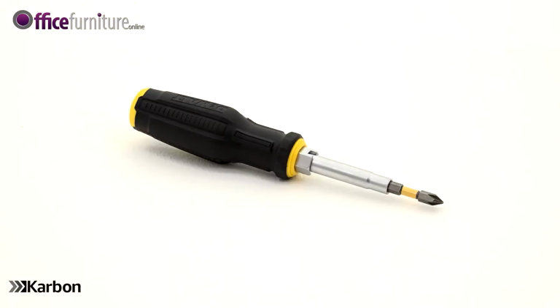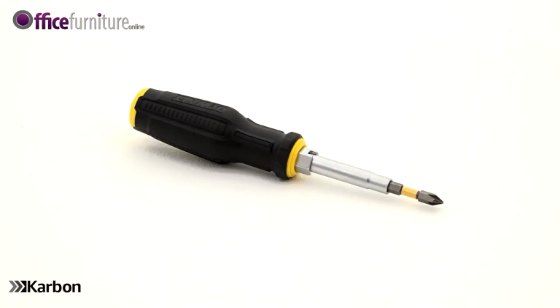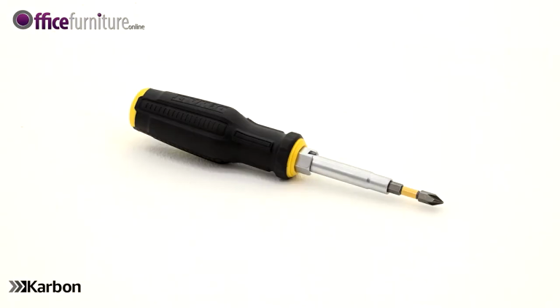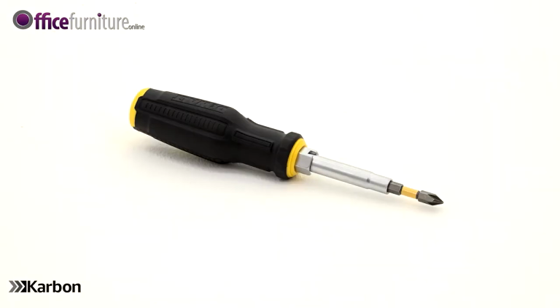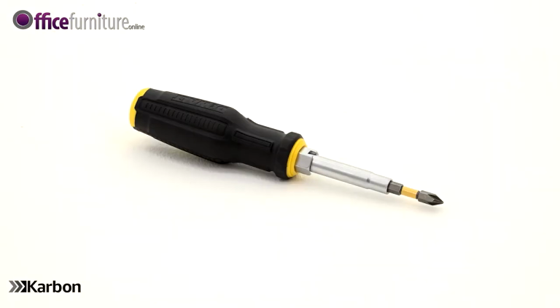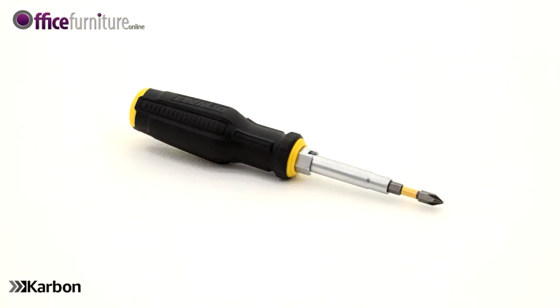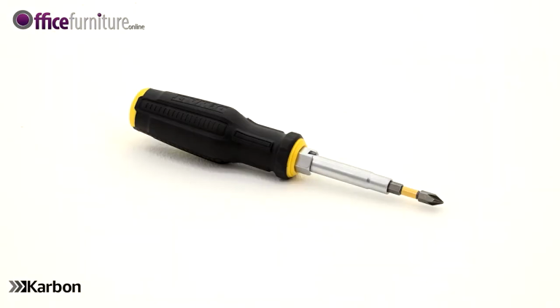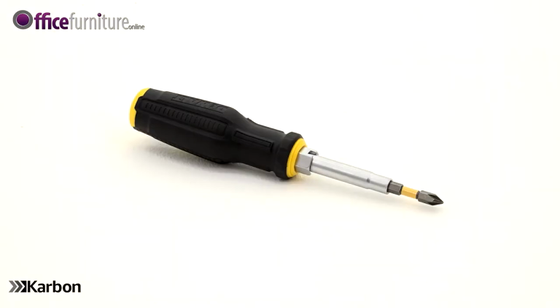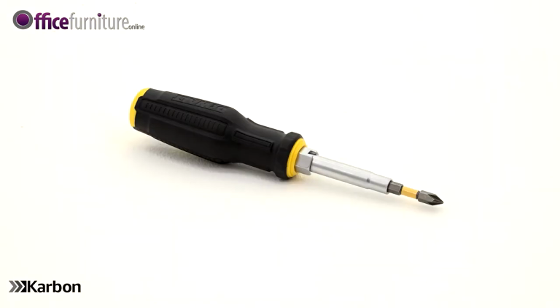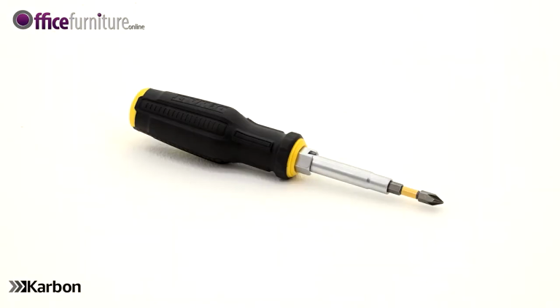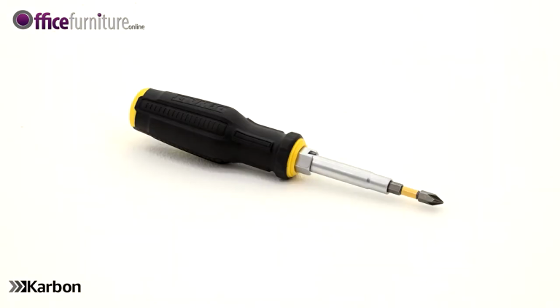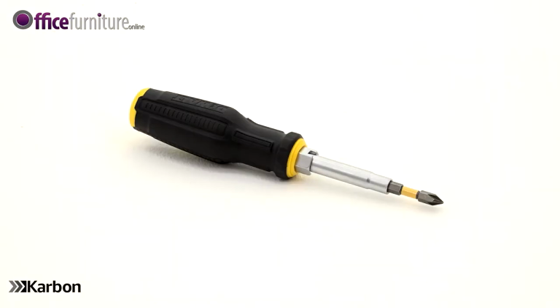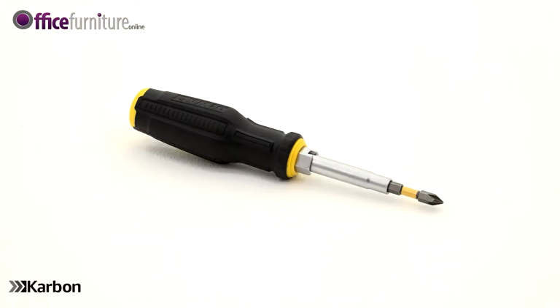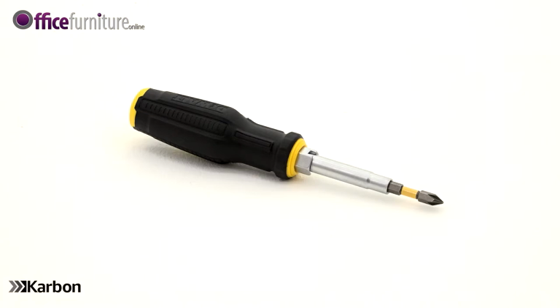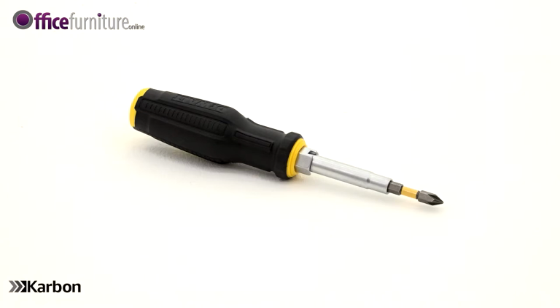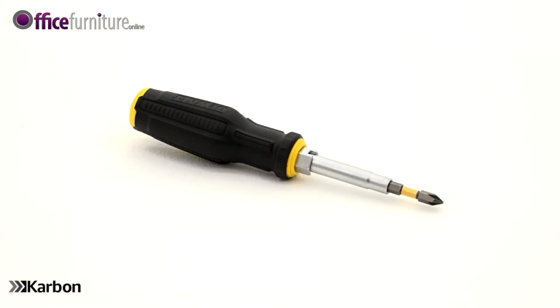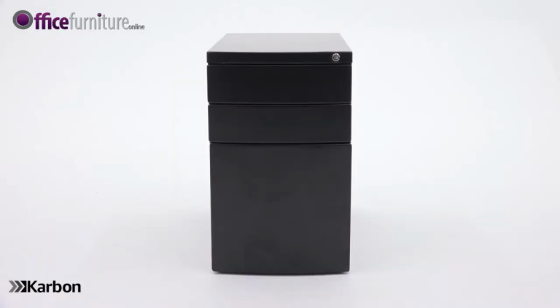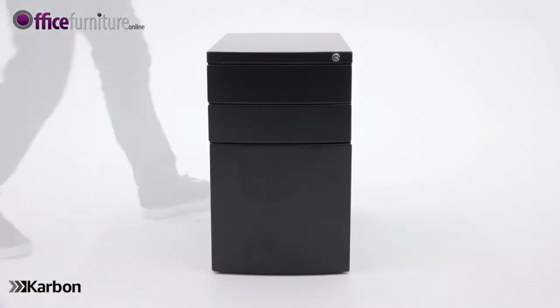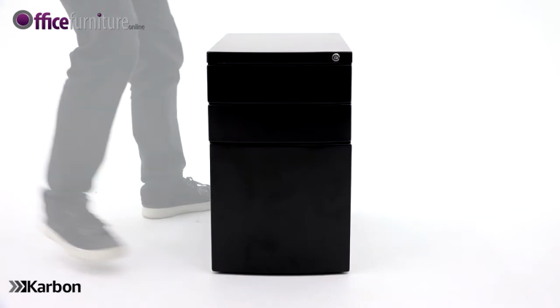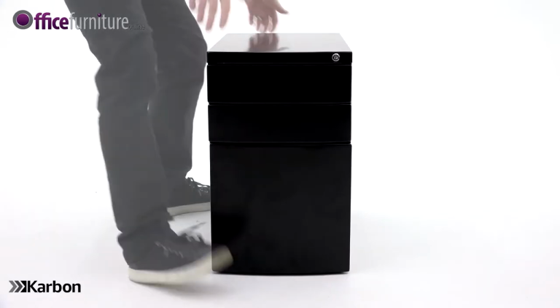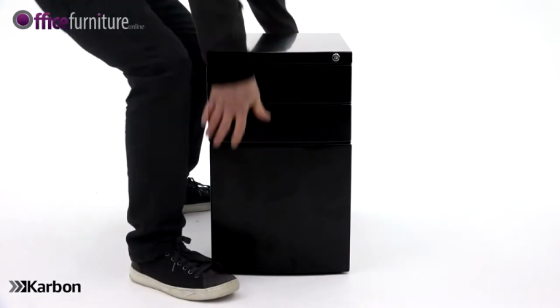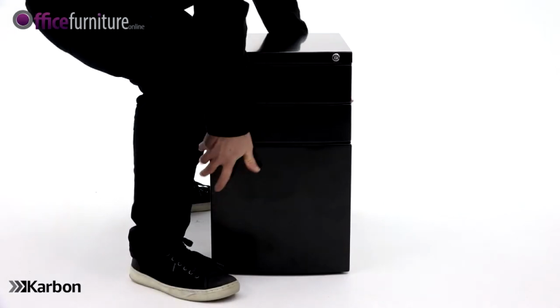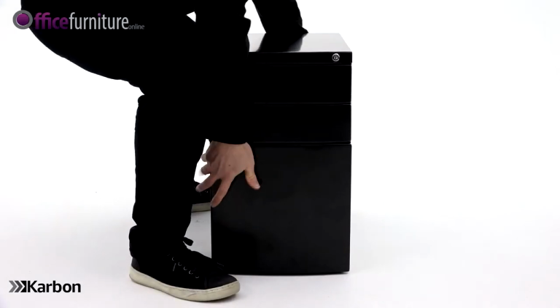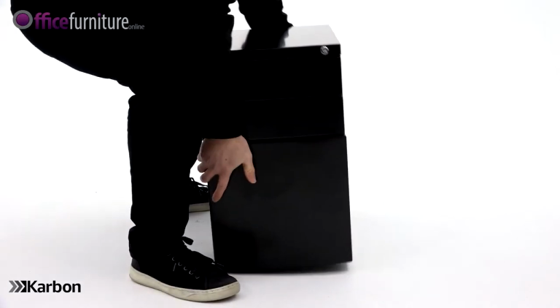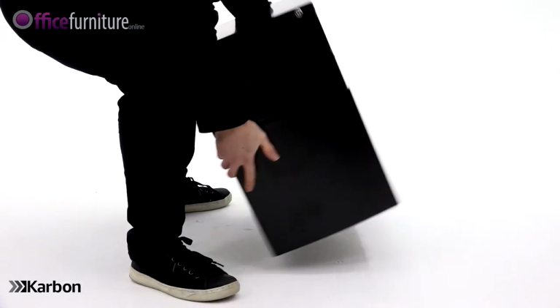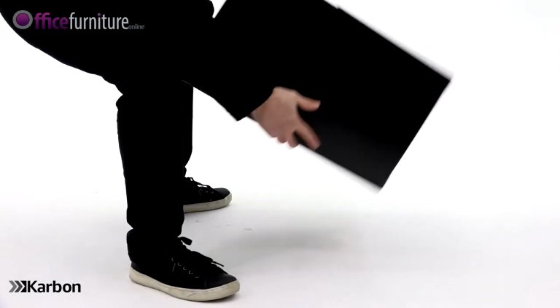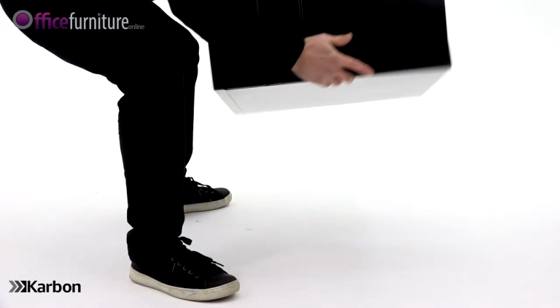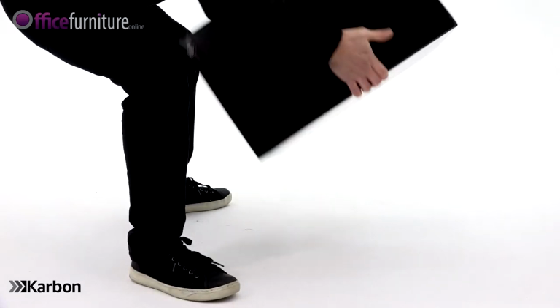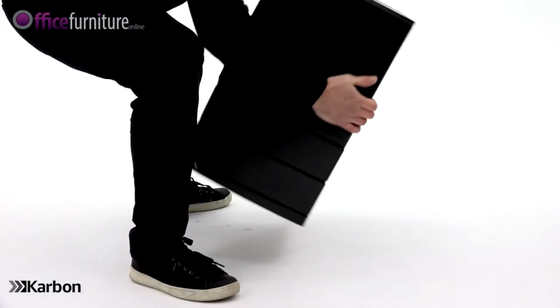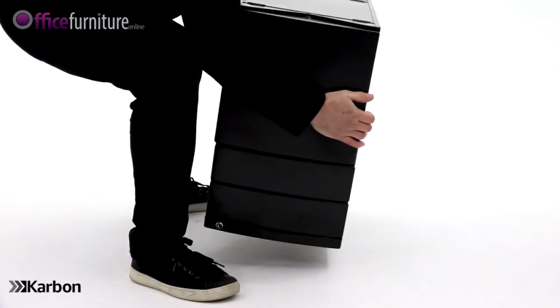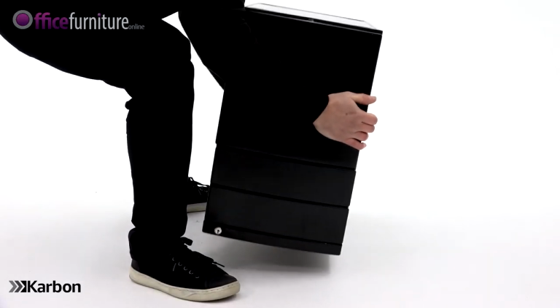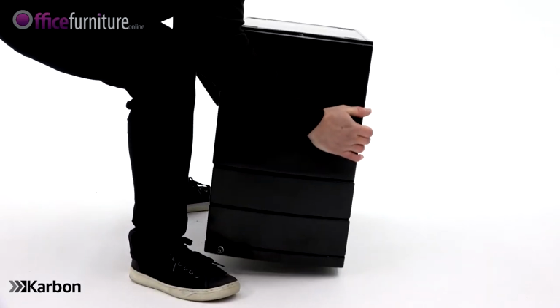You will also need a Philips crosshead screwdriver. To start, carefully turn the pedestal upside down.